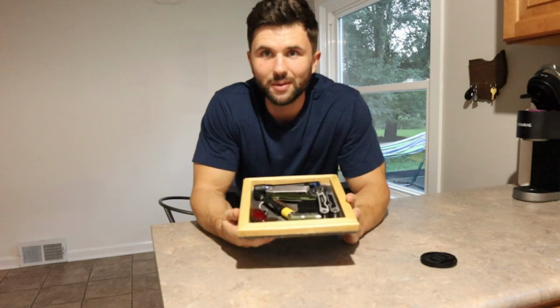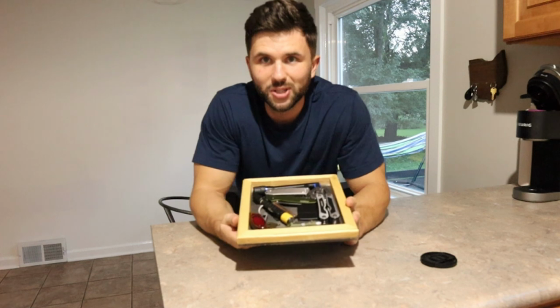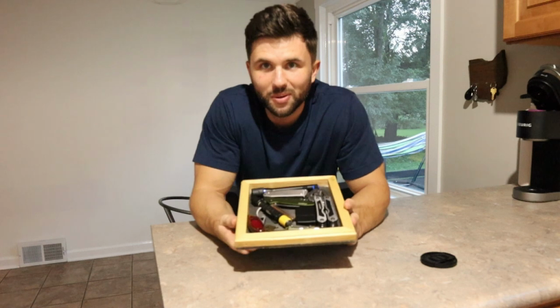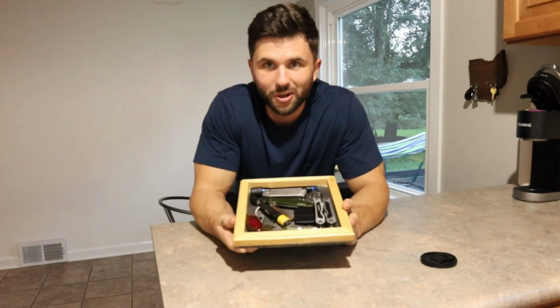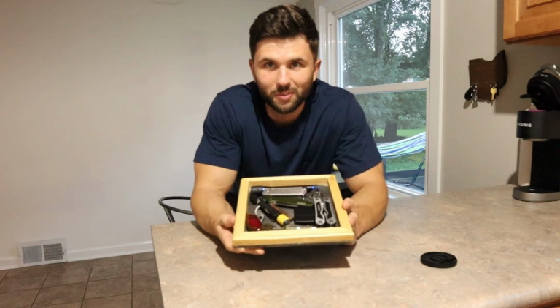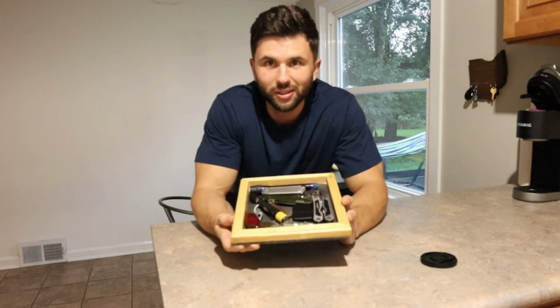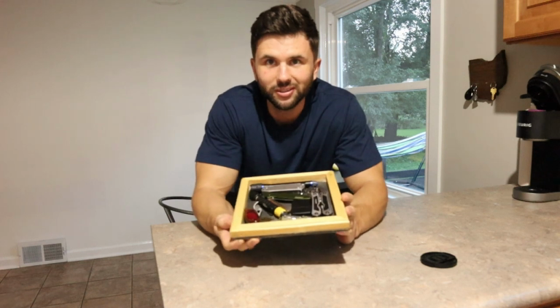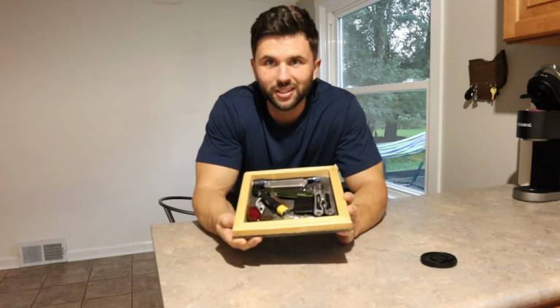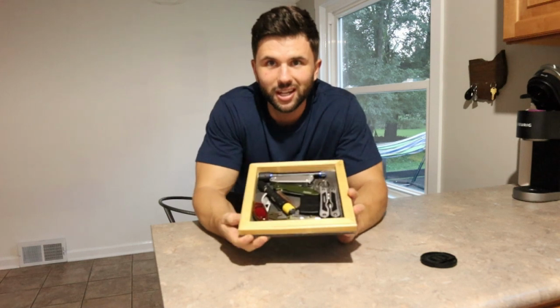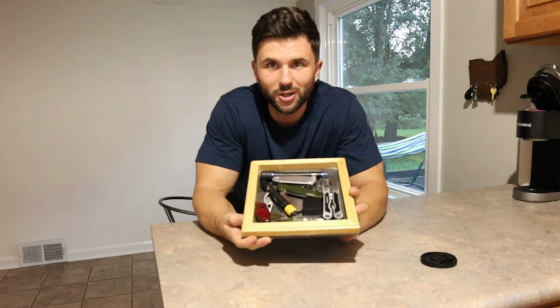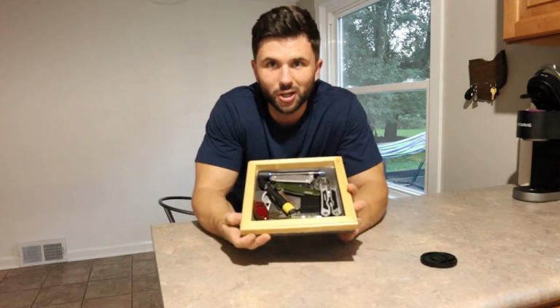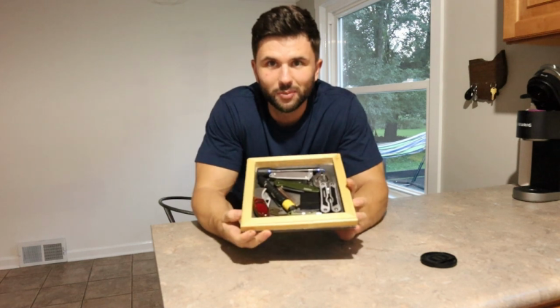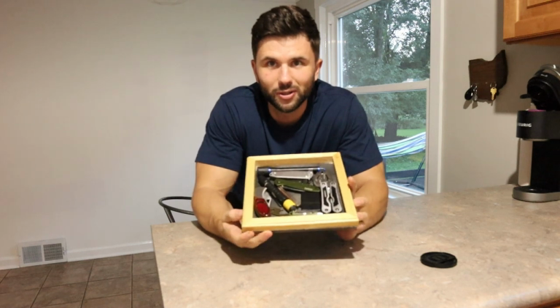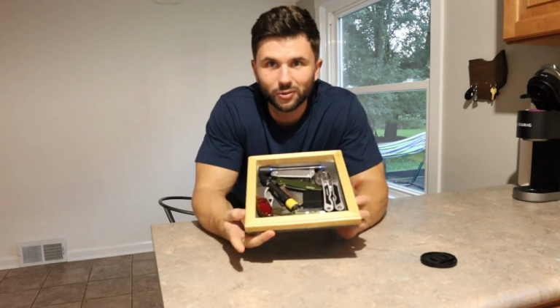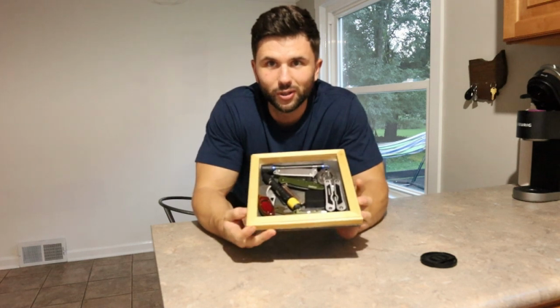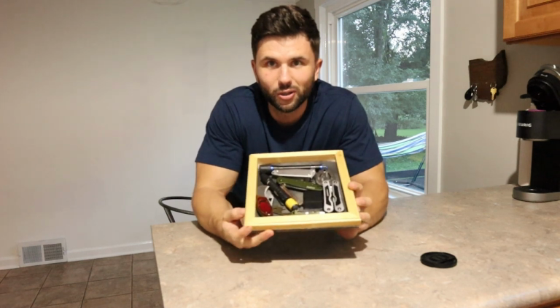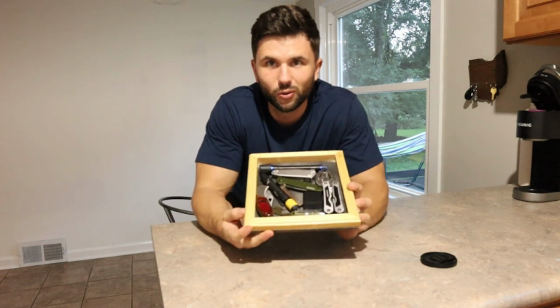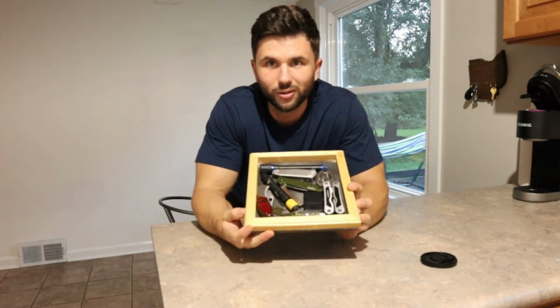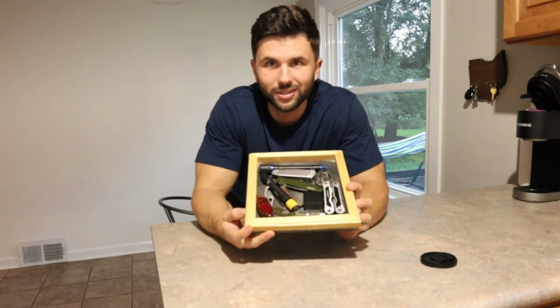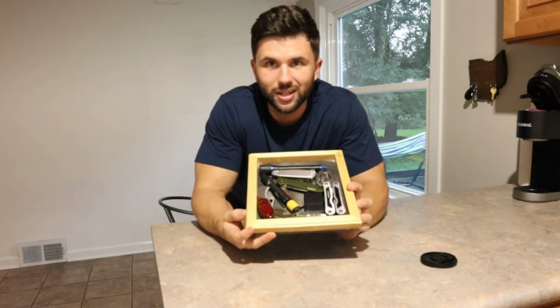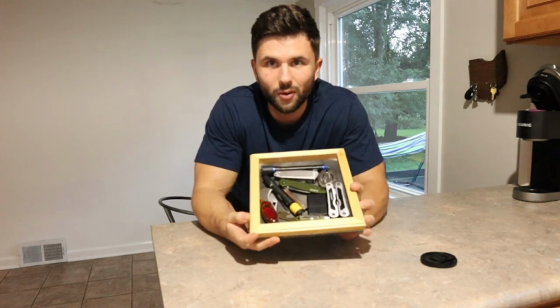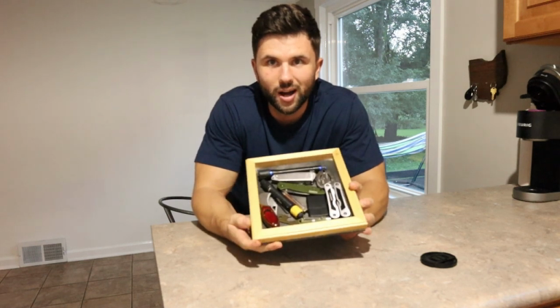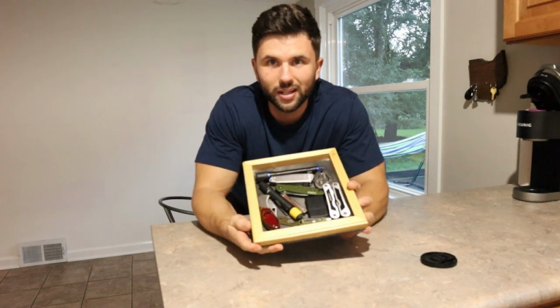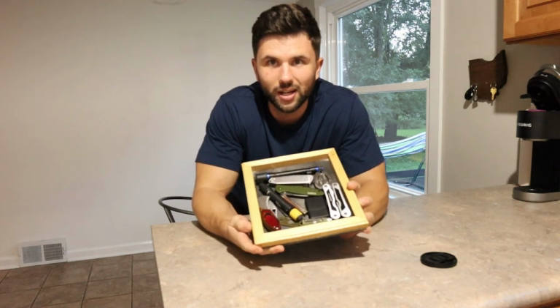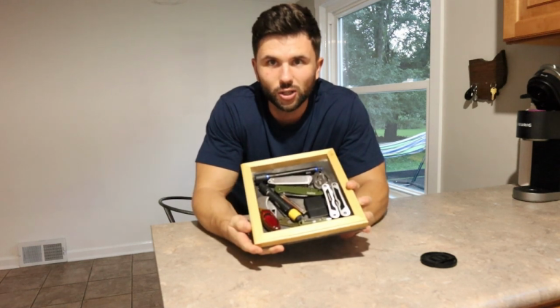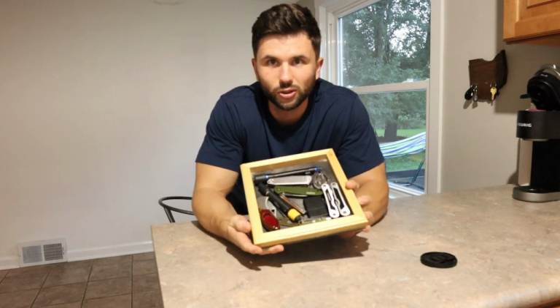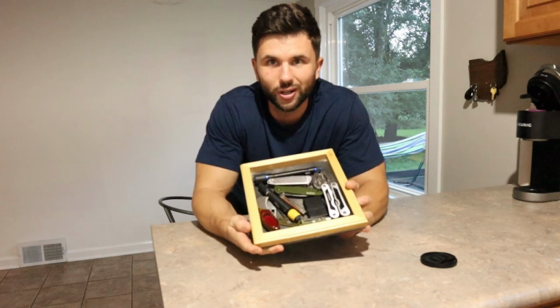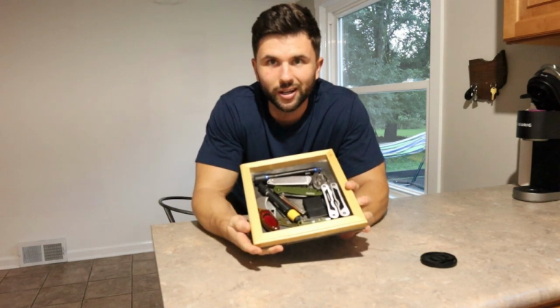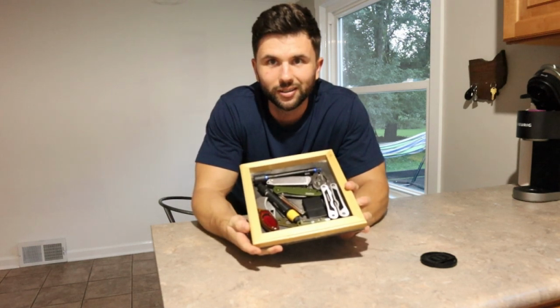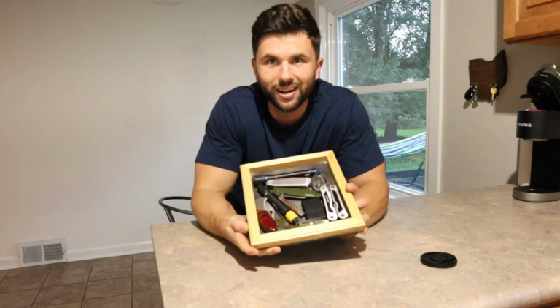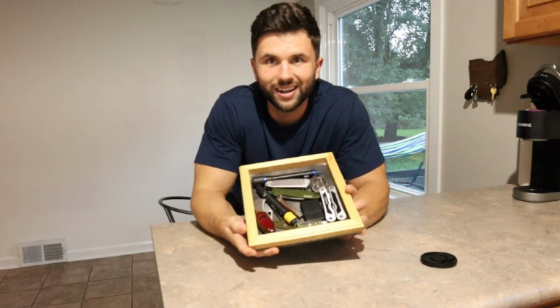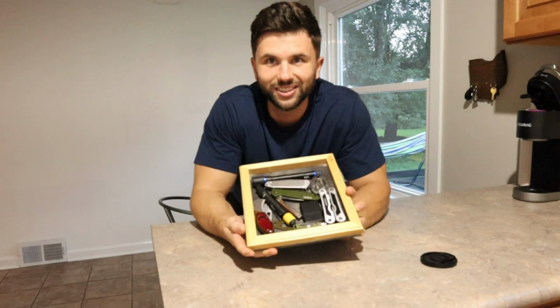I'm CJ with StarterBuilds and today I'm going to show you how to build this really cool DIY catch-all tray.